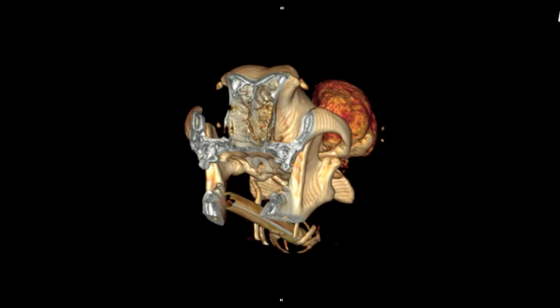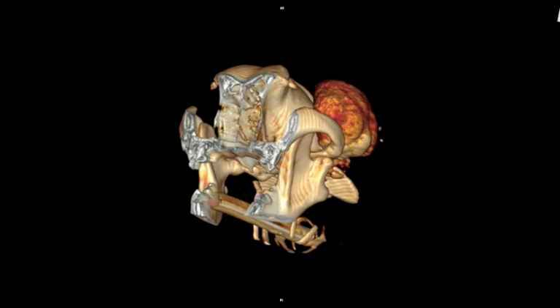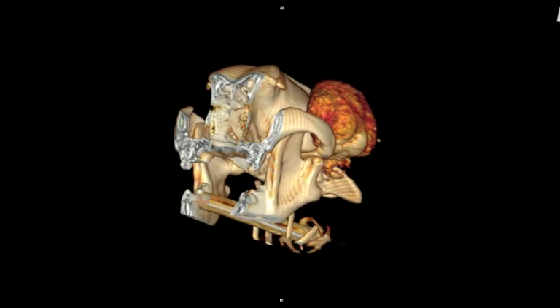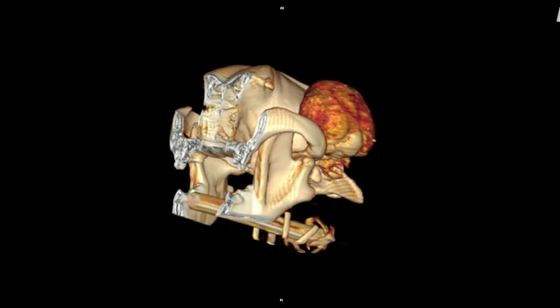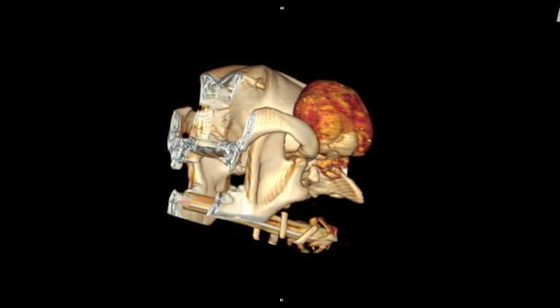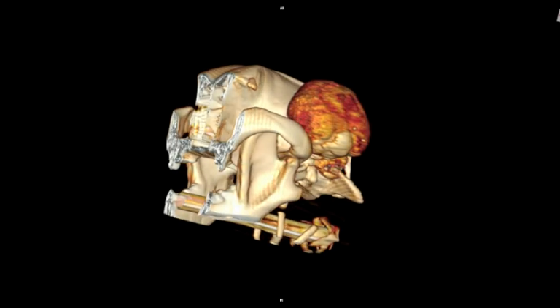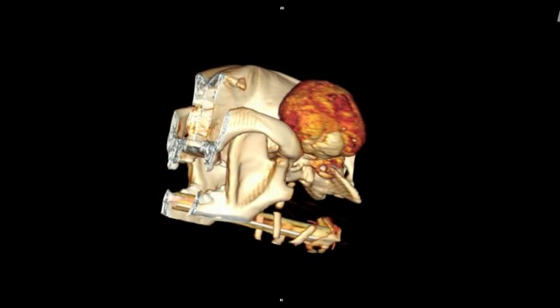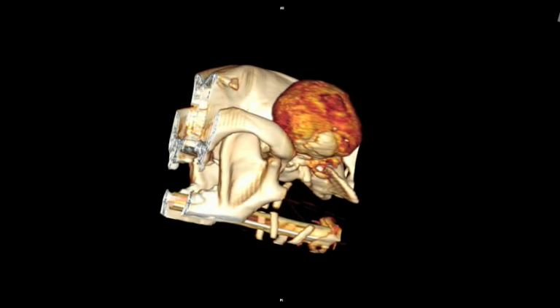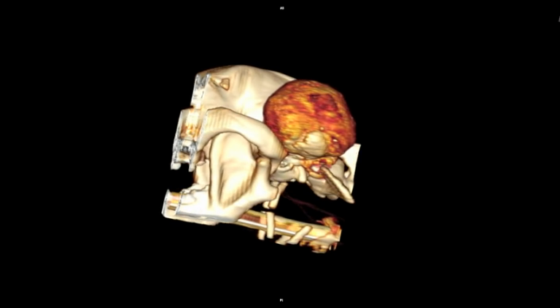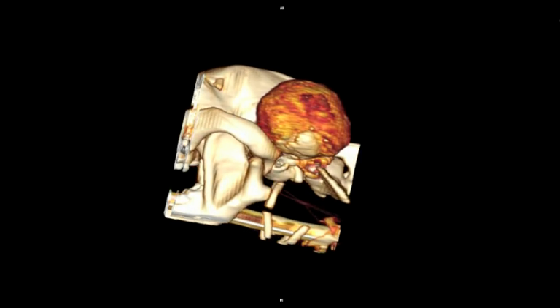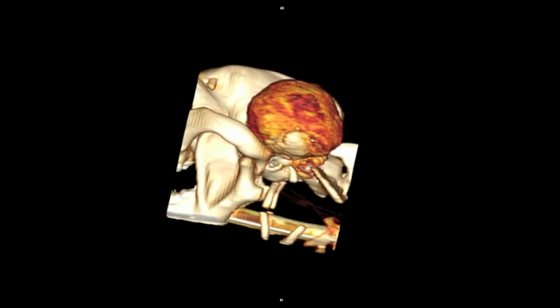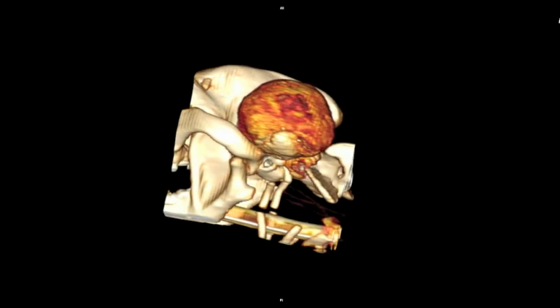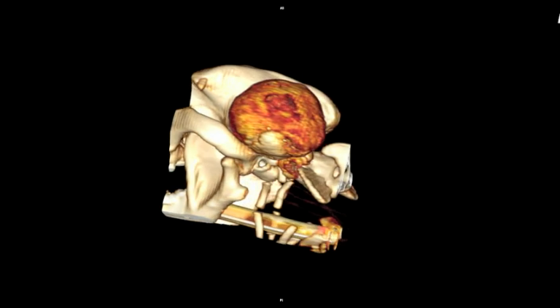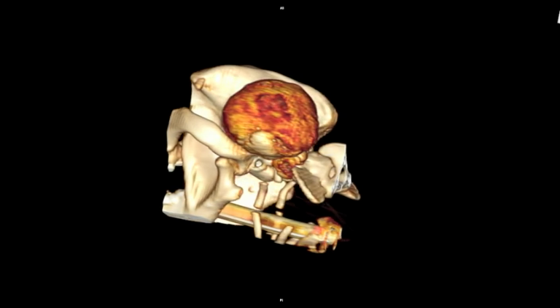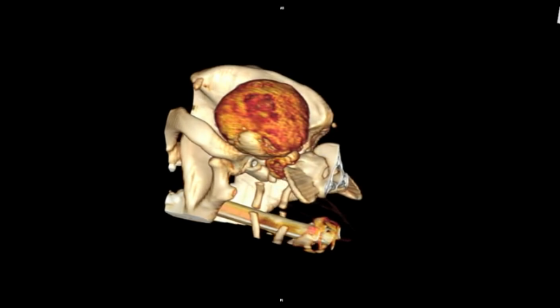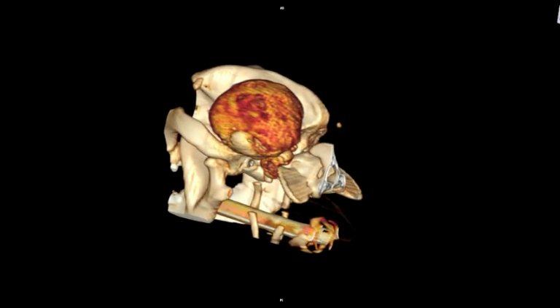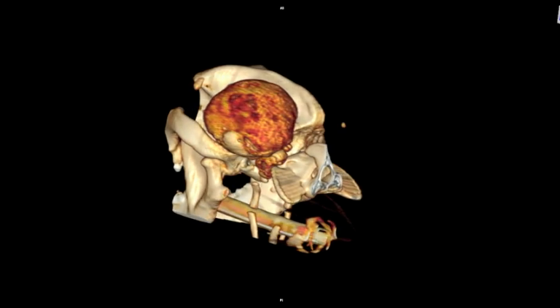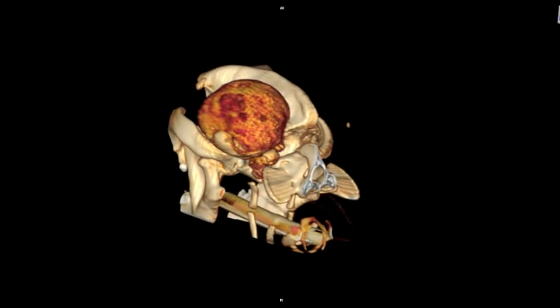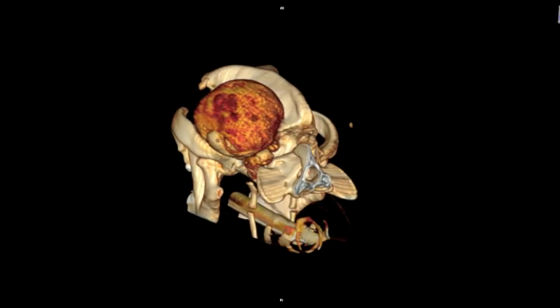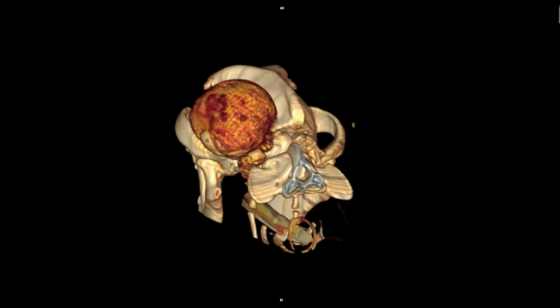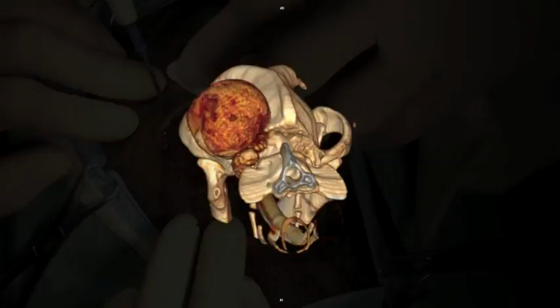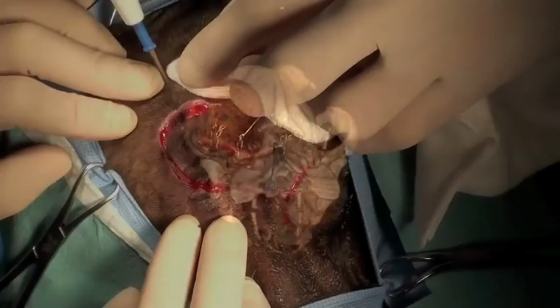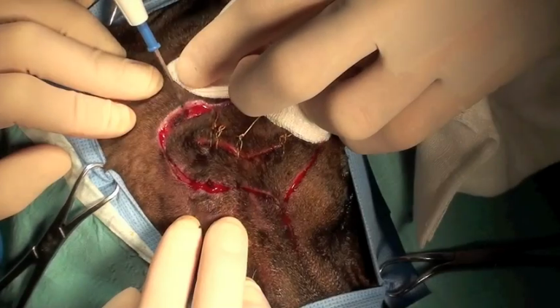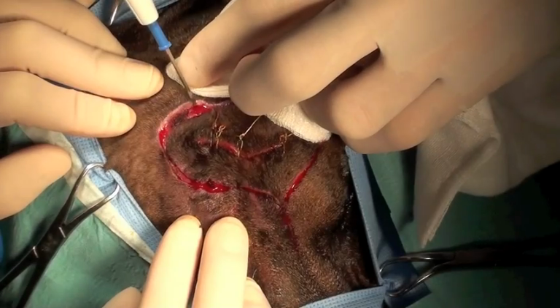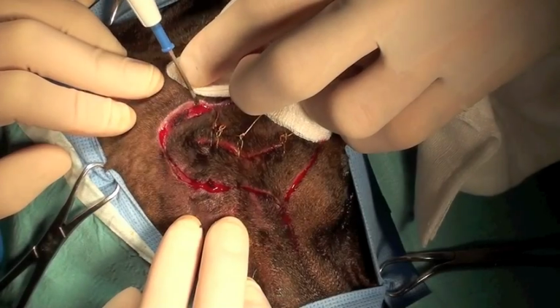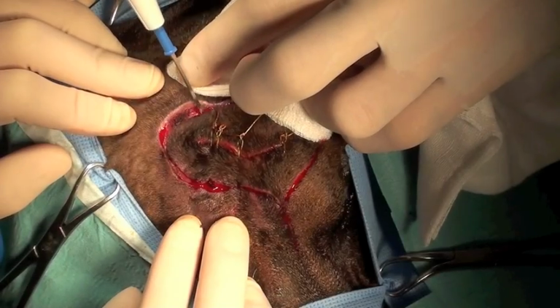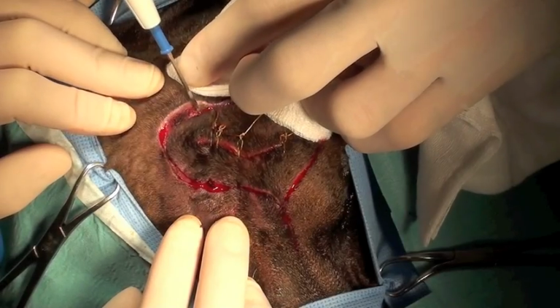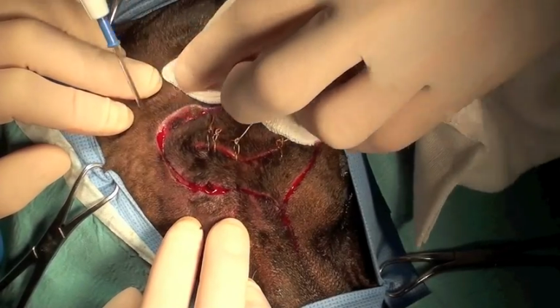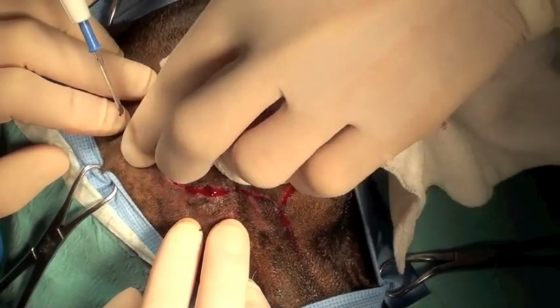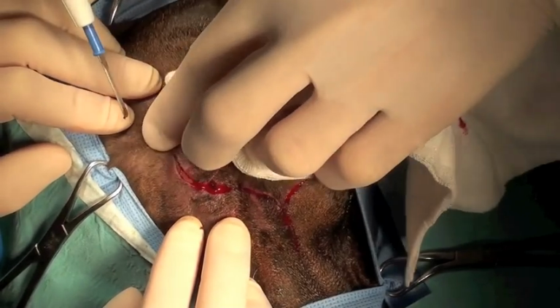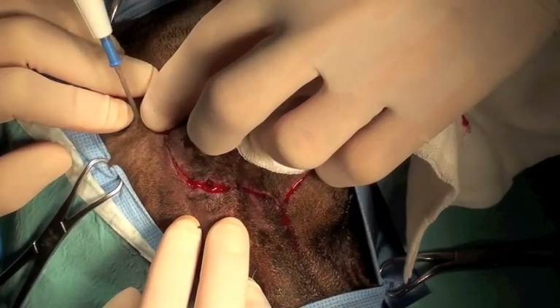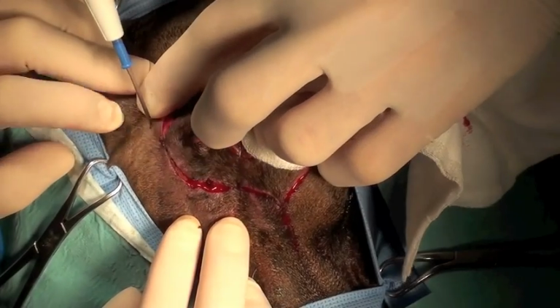This 3D volume rendering shows the multilobular osteochondrosarcoma attached to the caudal end of the skull.